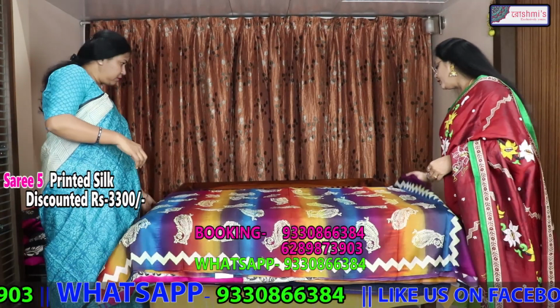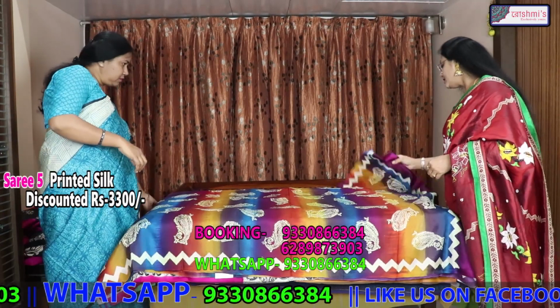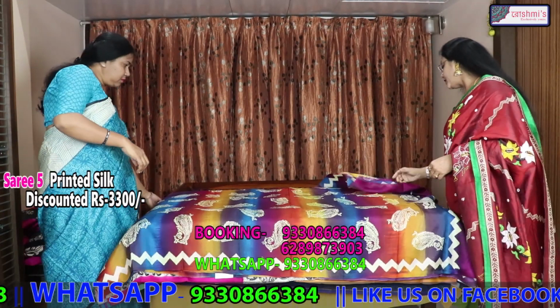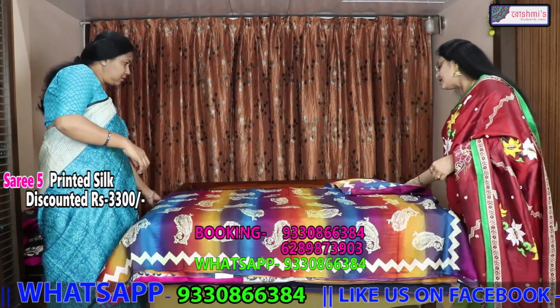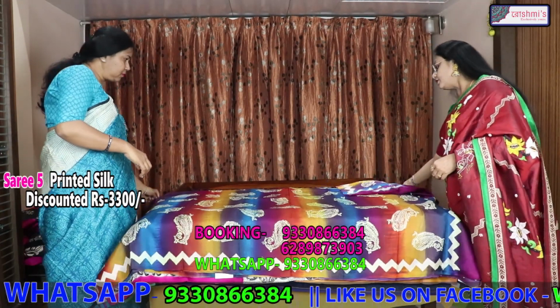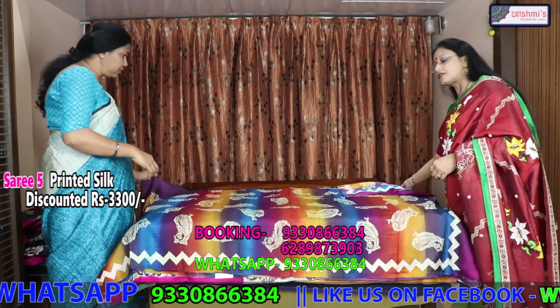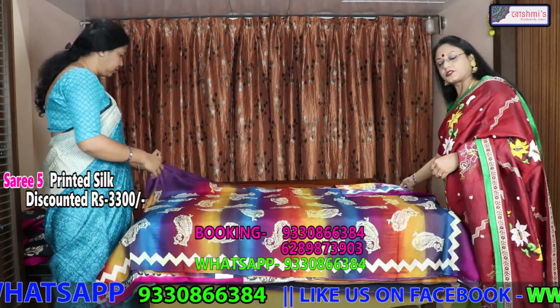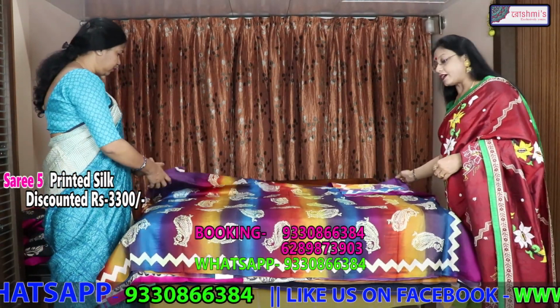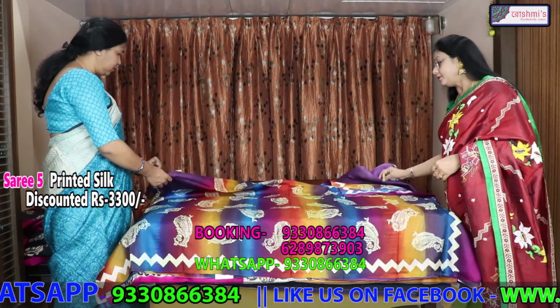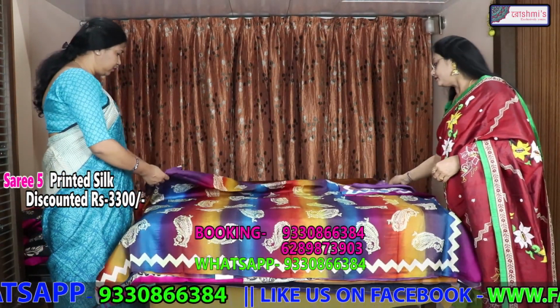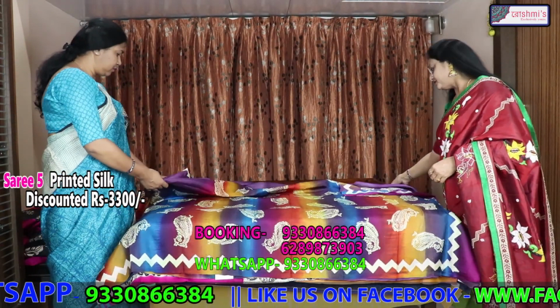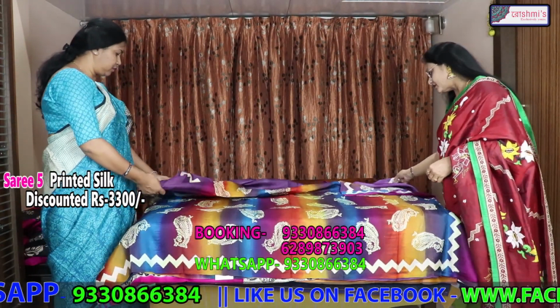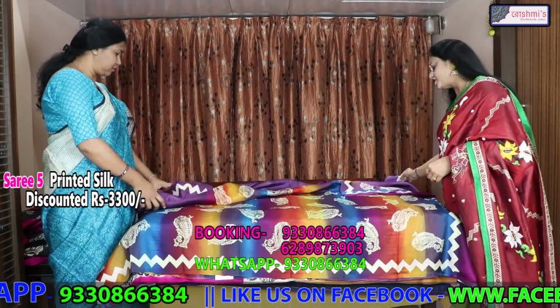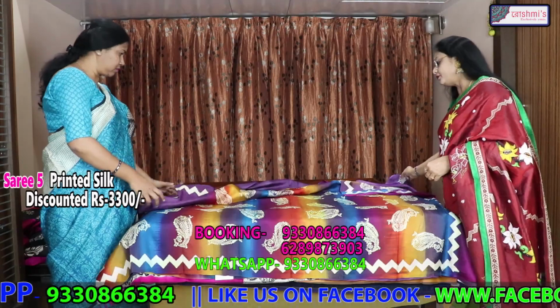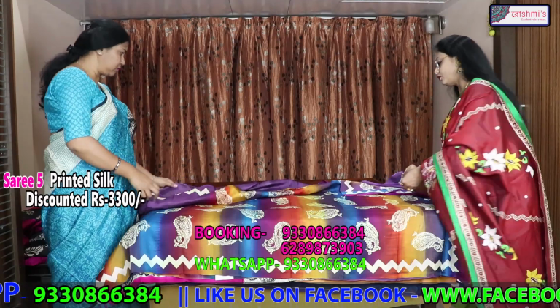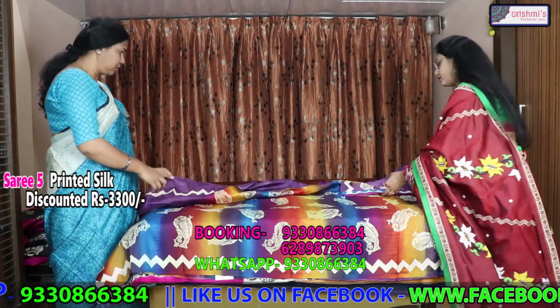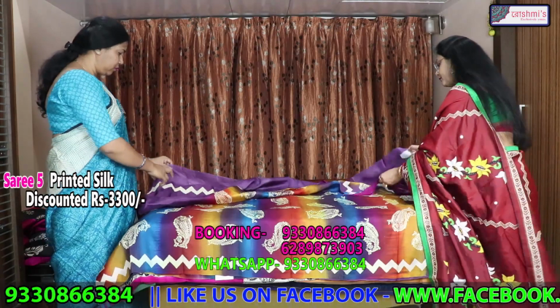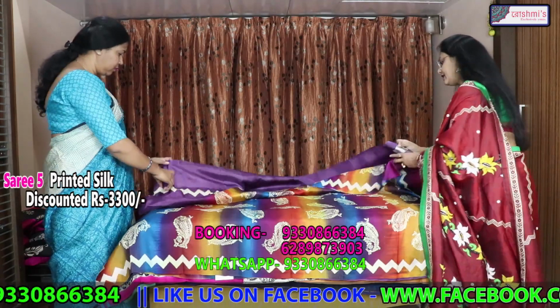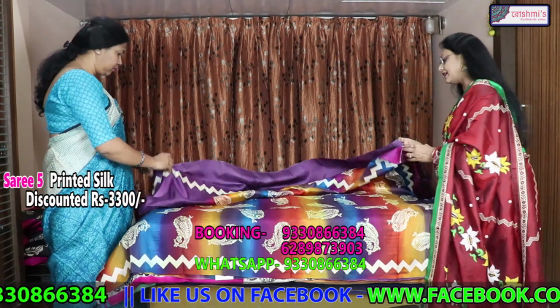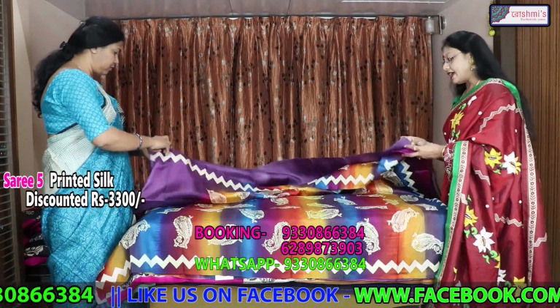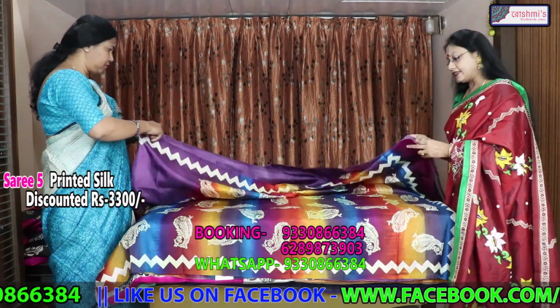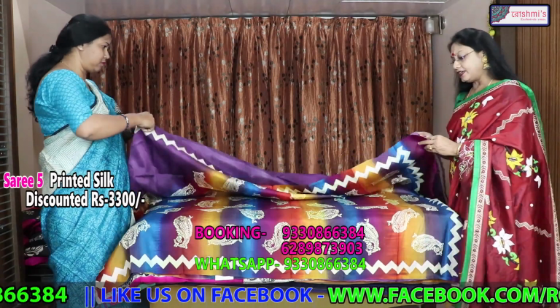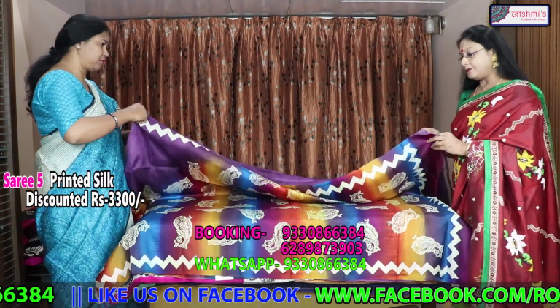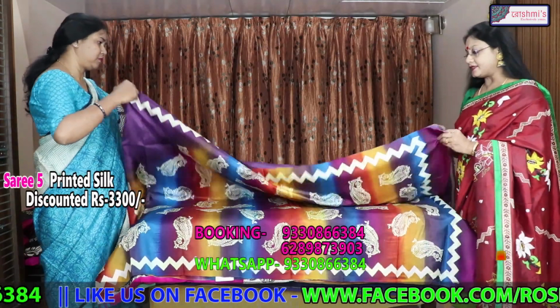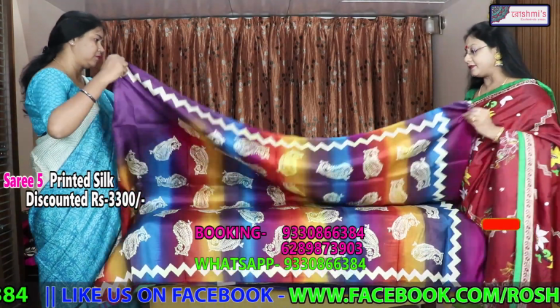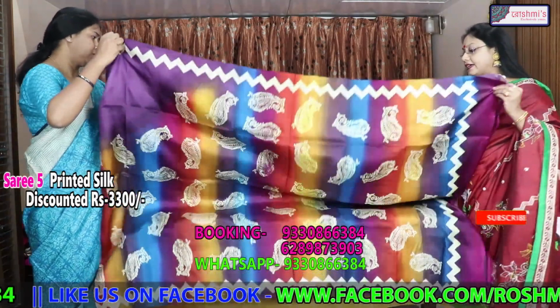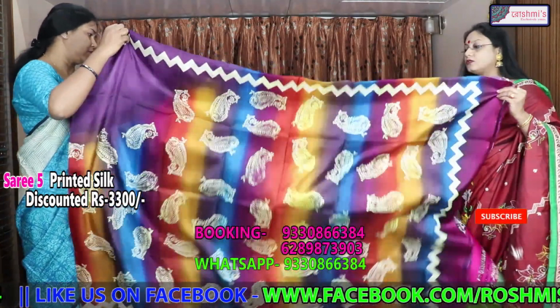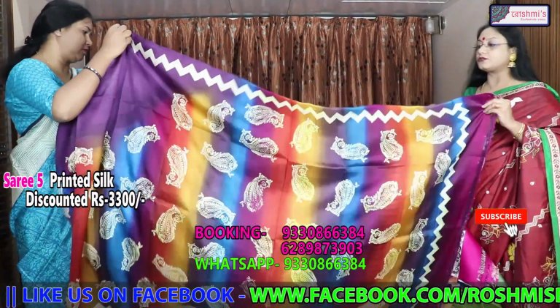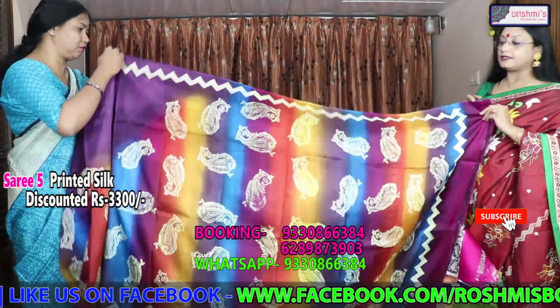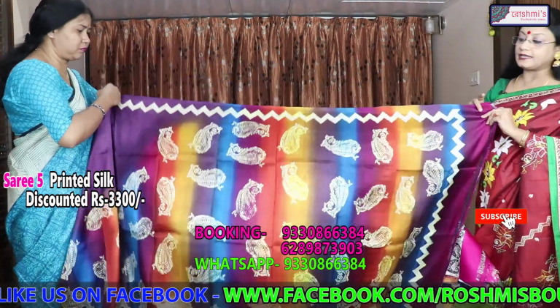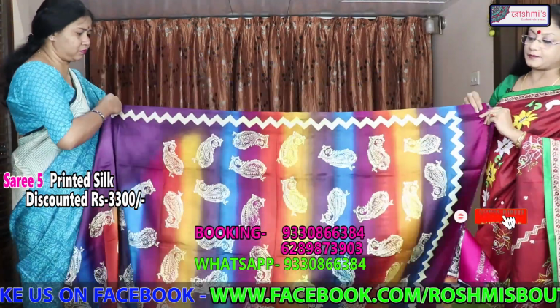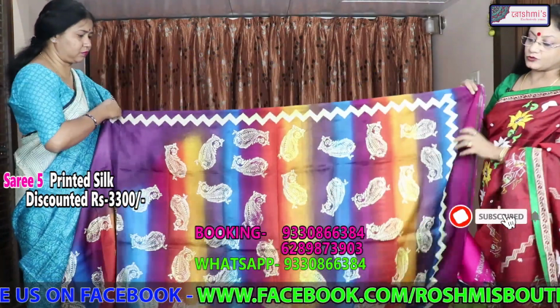Viewers, requesting you to subscribe, share with your friends, and definitely press the bell icon to get the next episode.